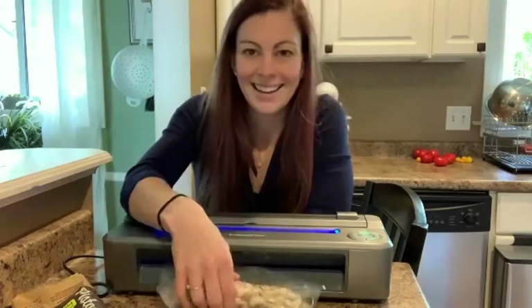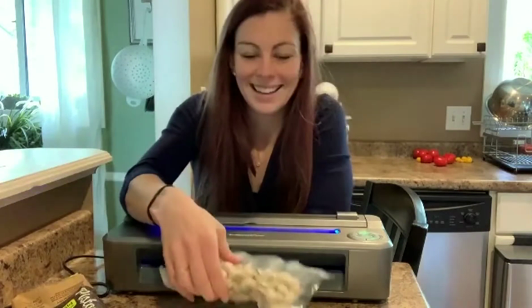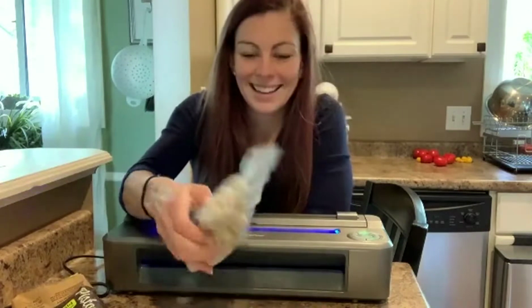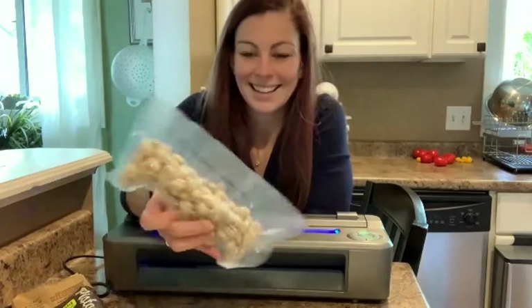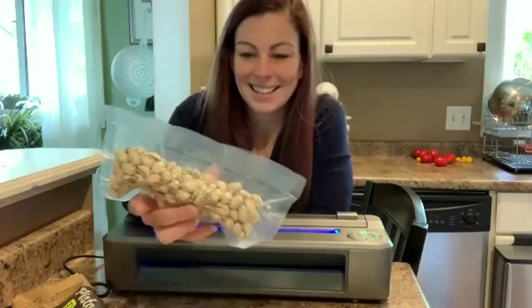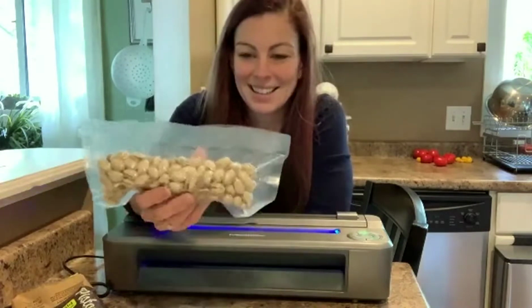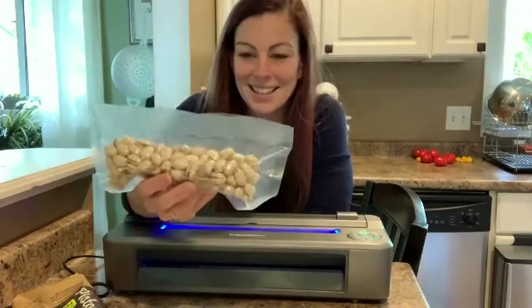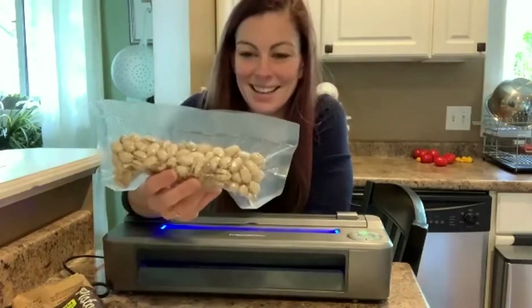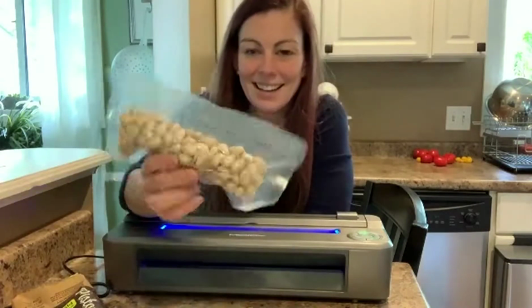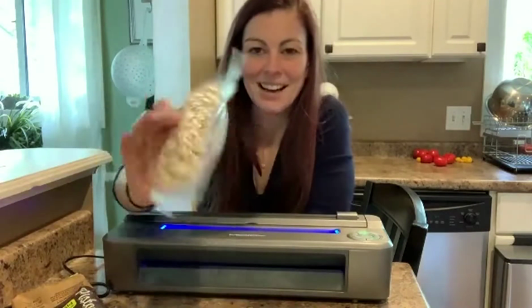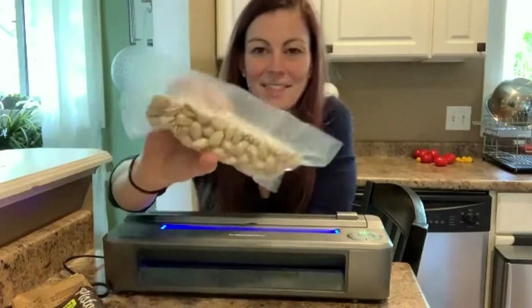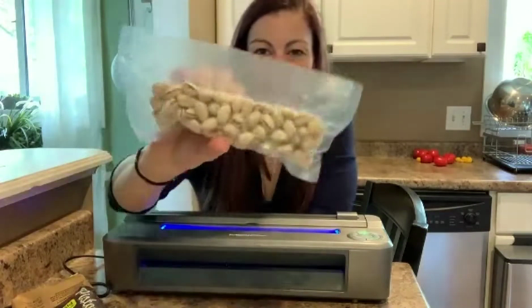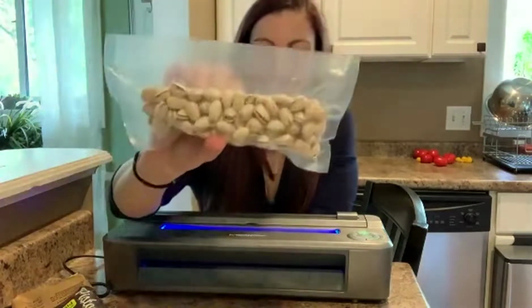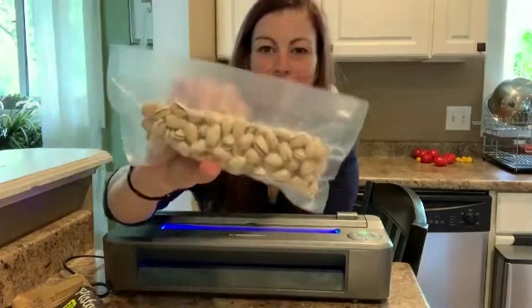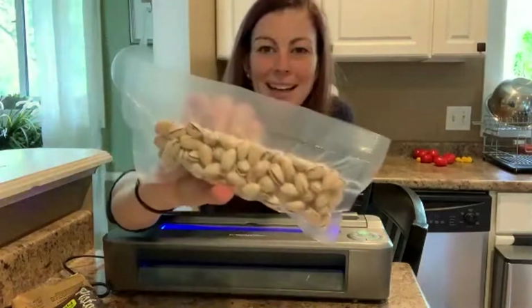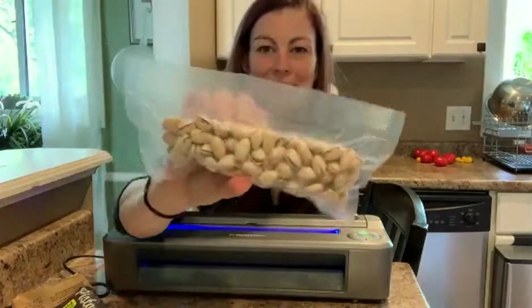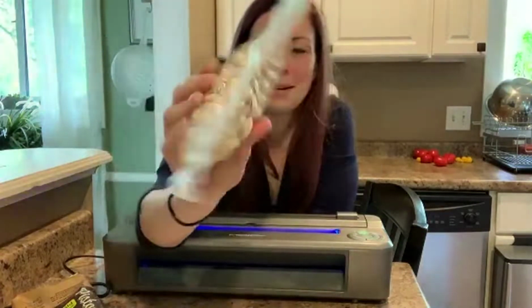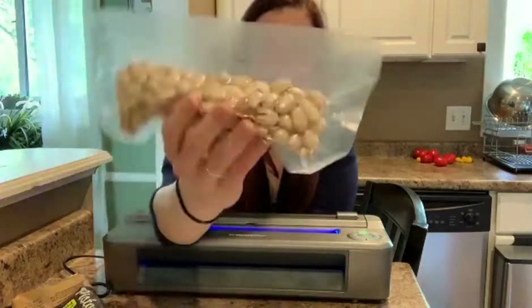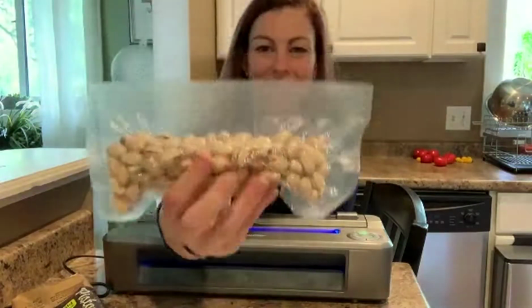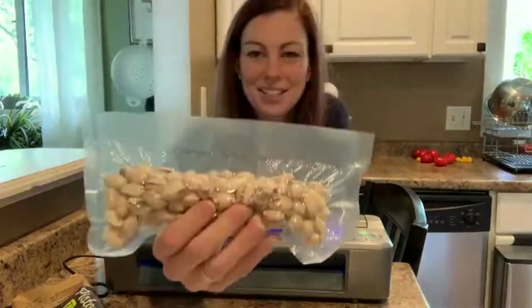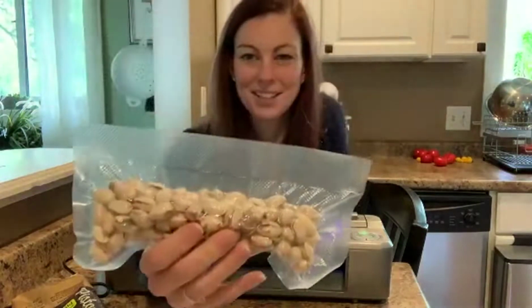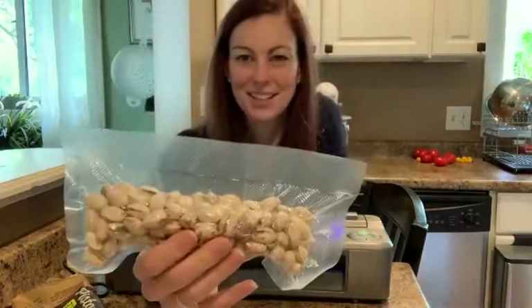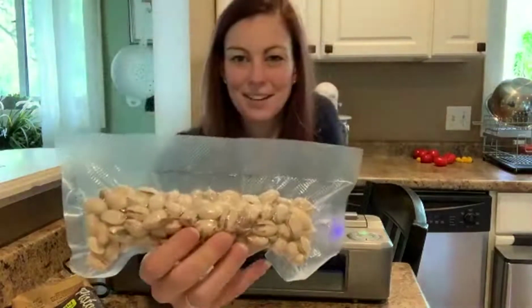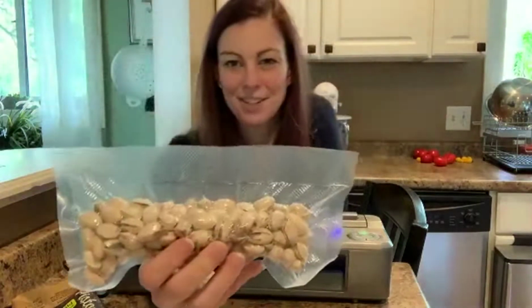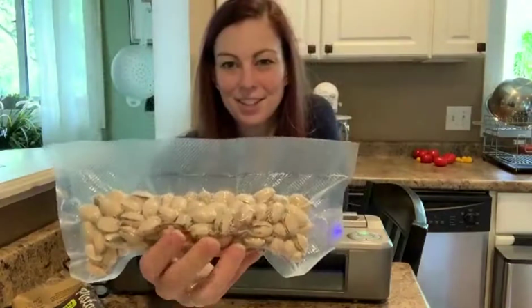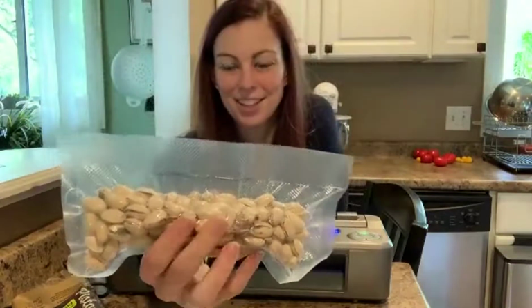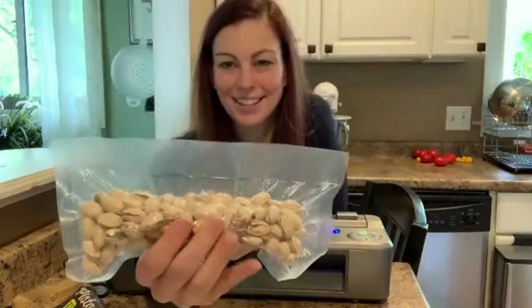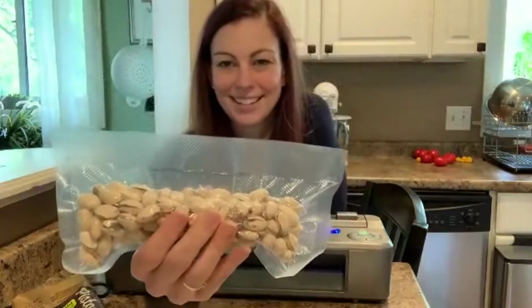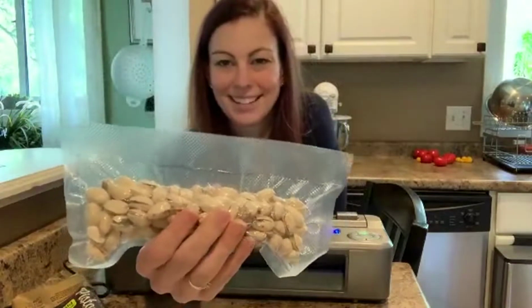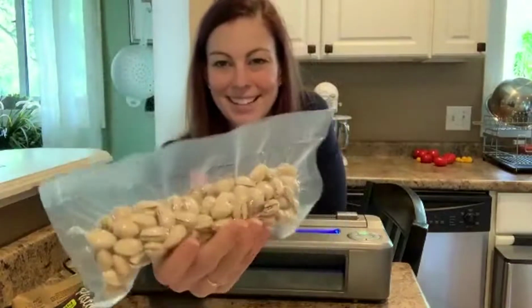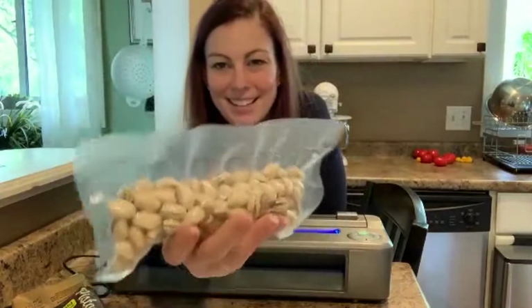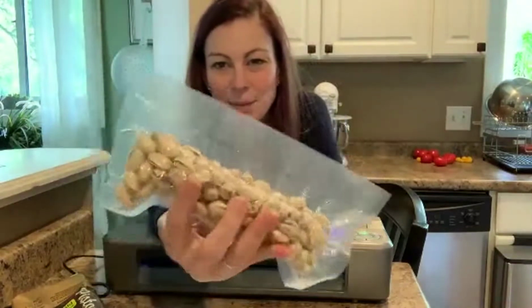As you can see here, I've now packaged my pistachios so they stay fresher longer. Pretty cool!